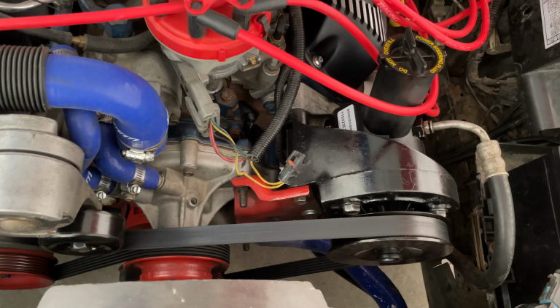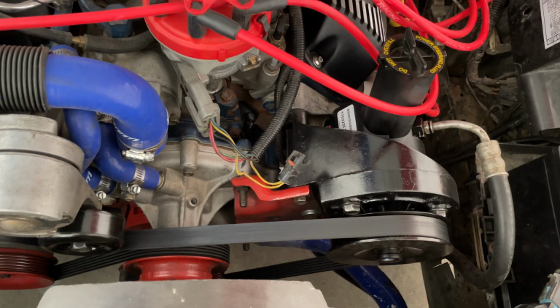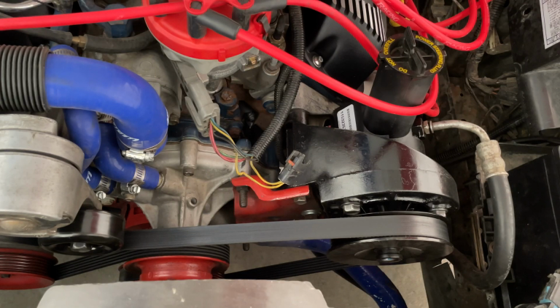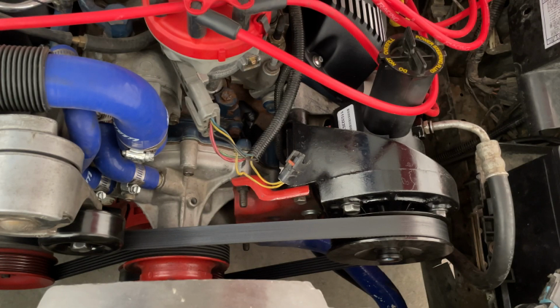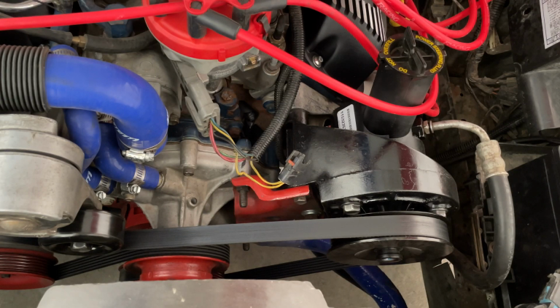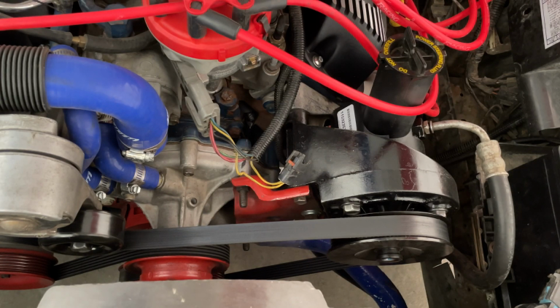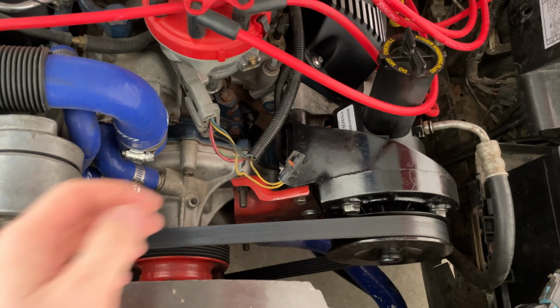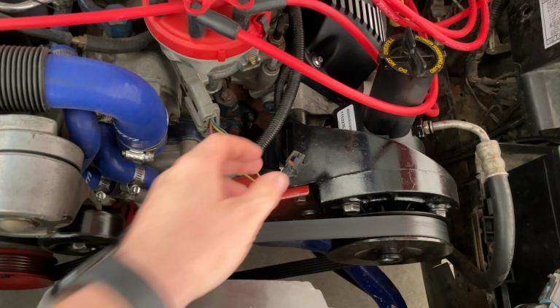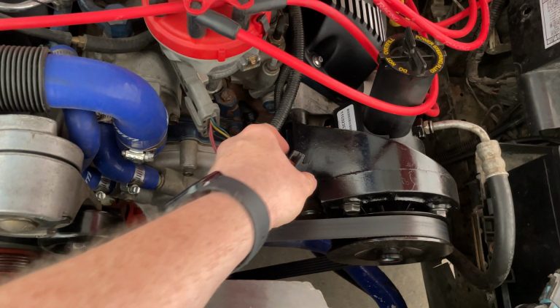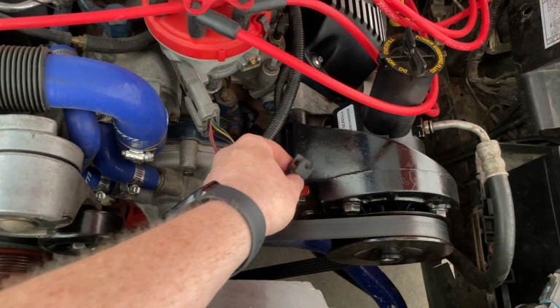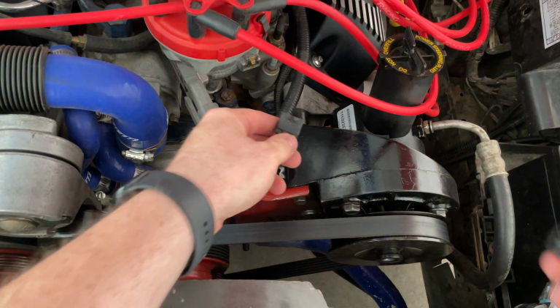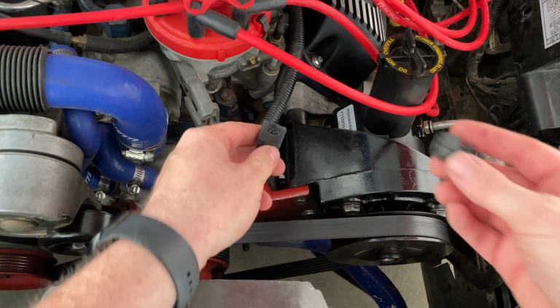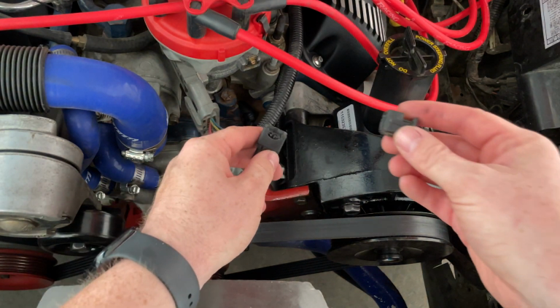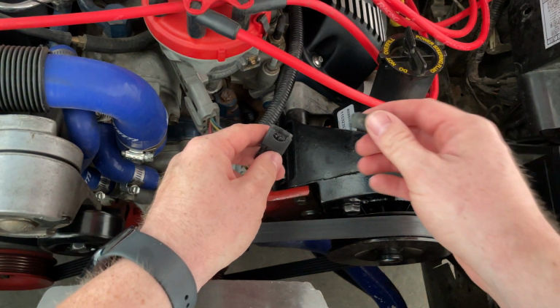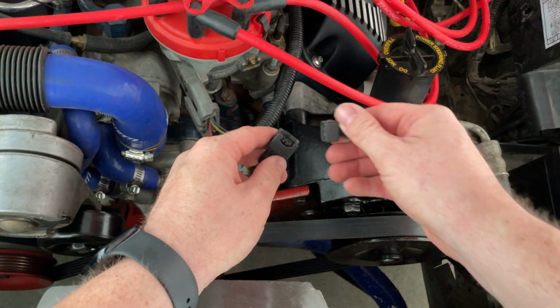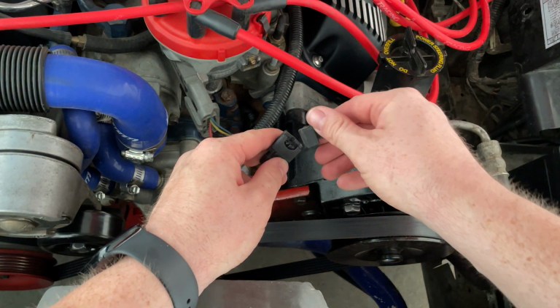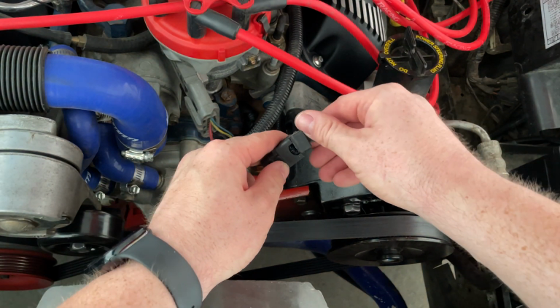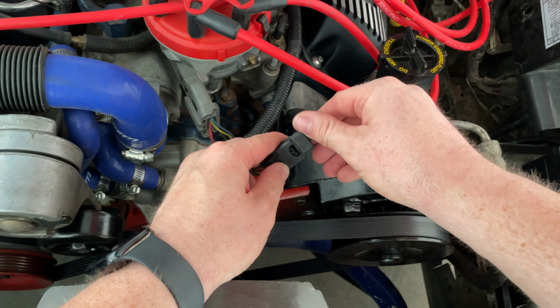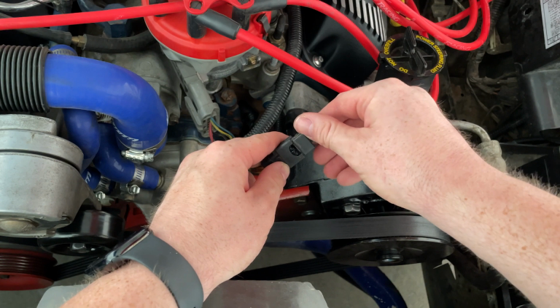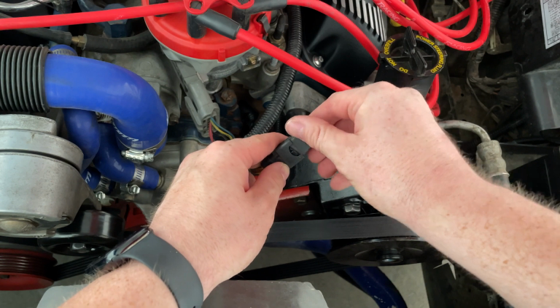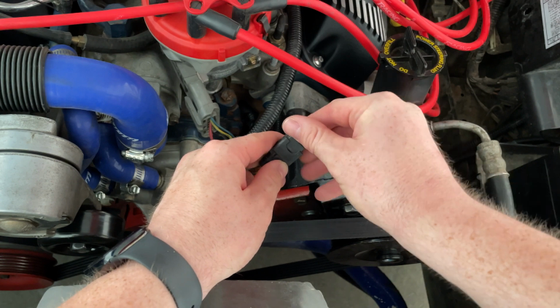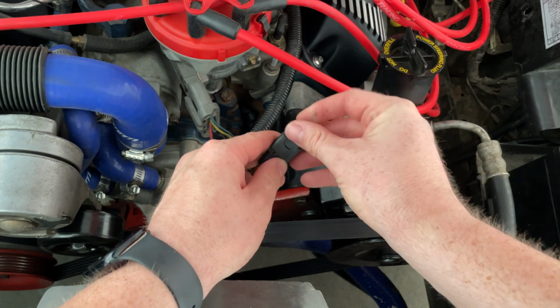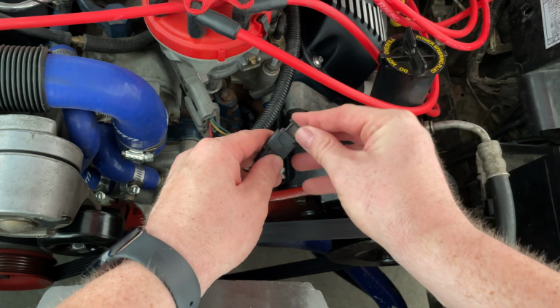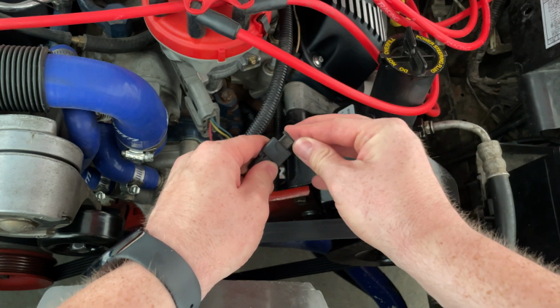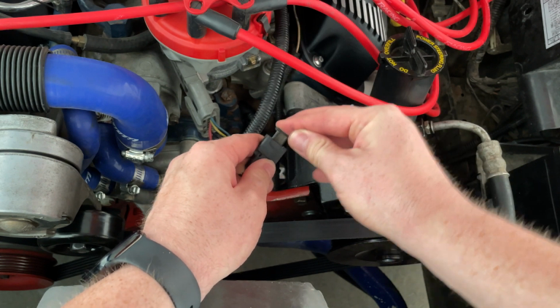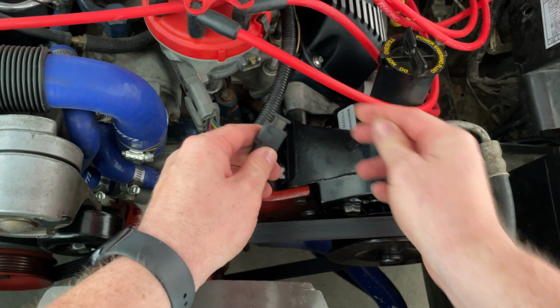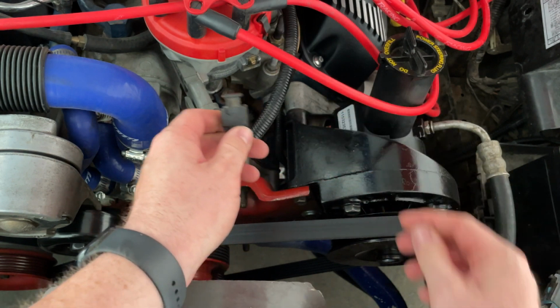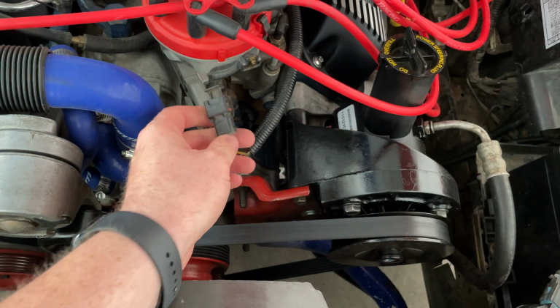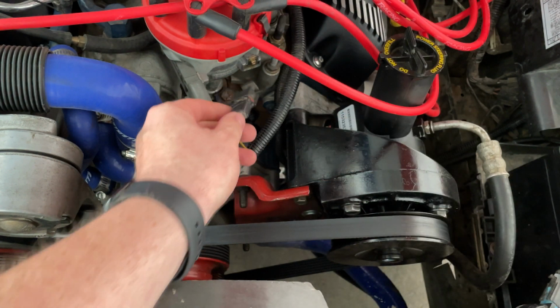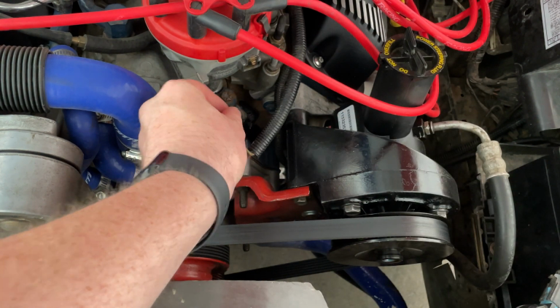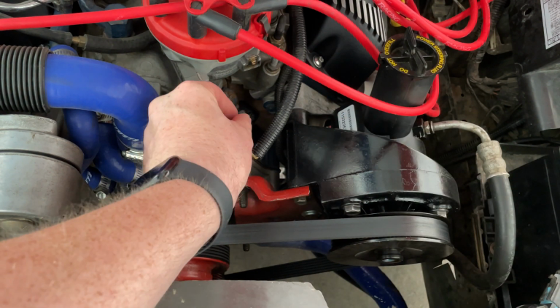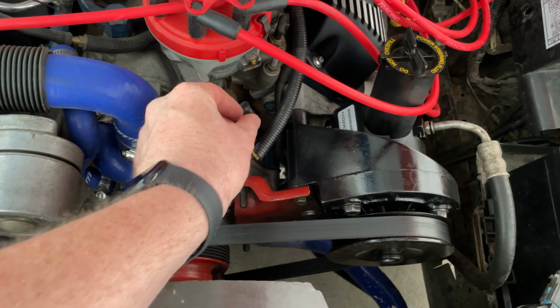Now that that's done, let's go ahead and replace the spout connector — that way you don't lose it.